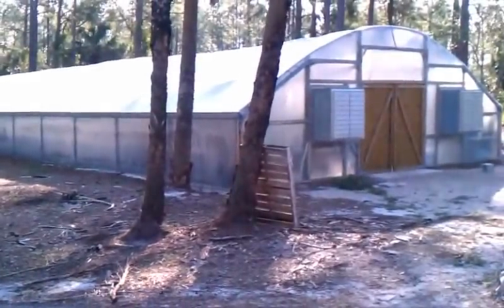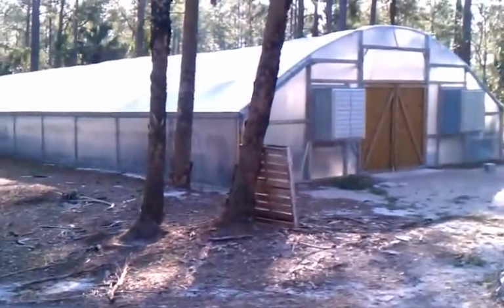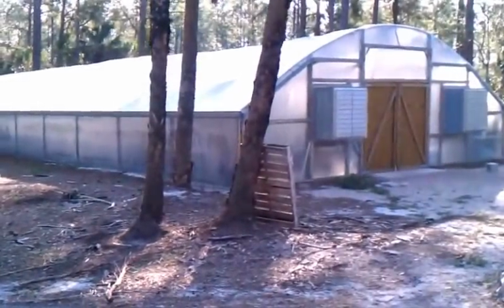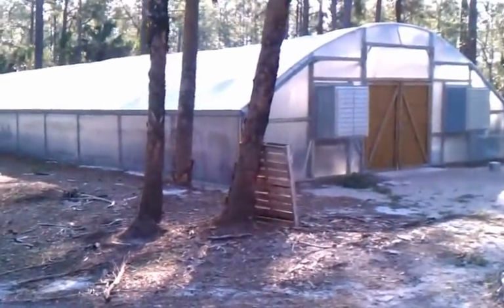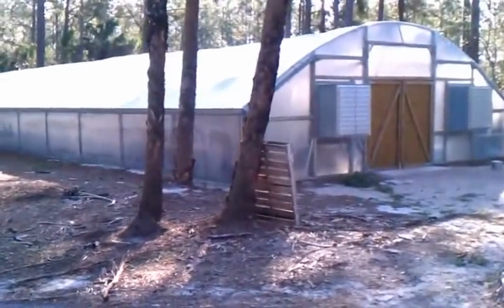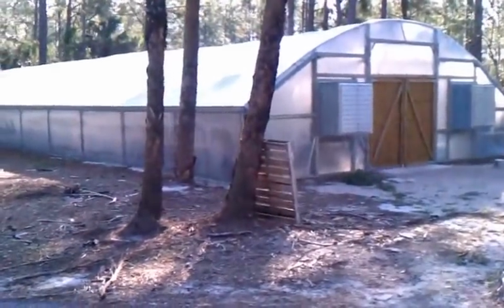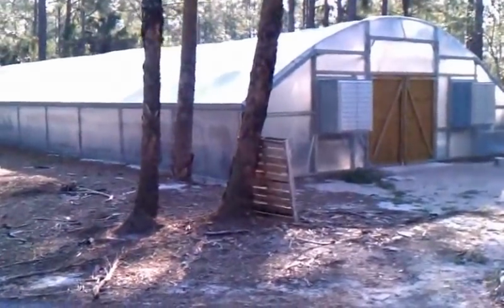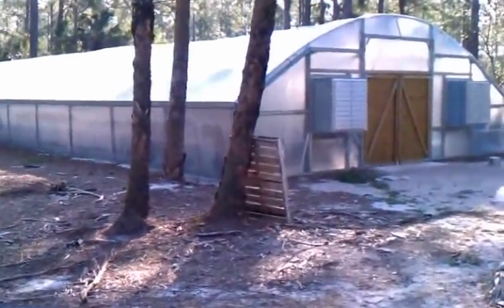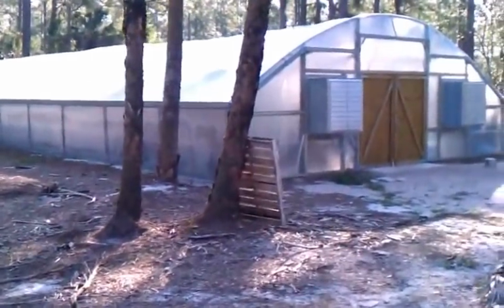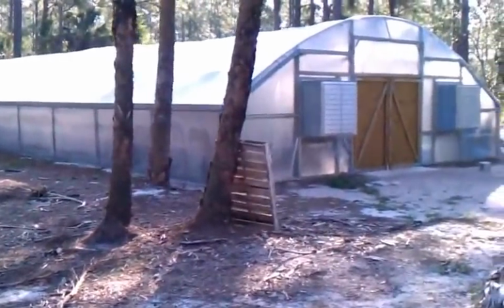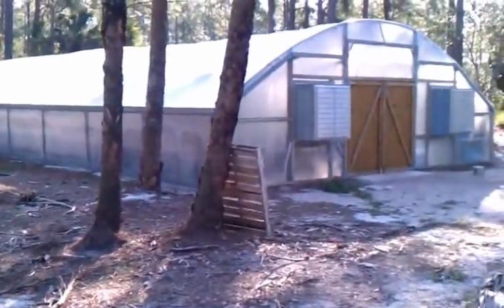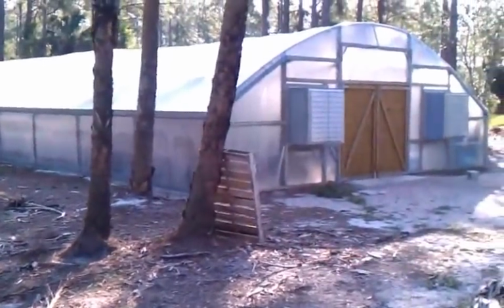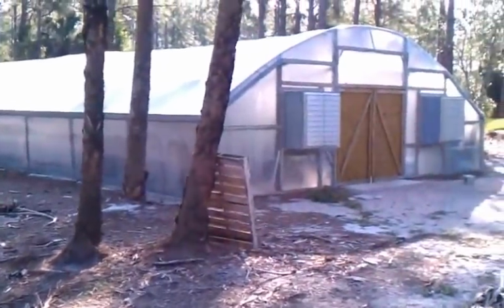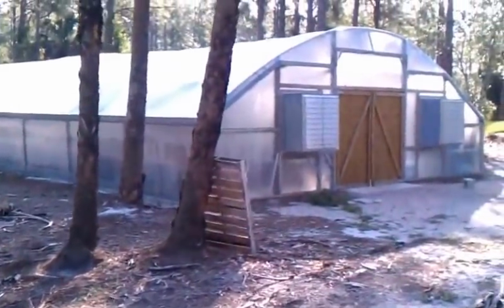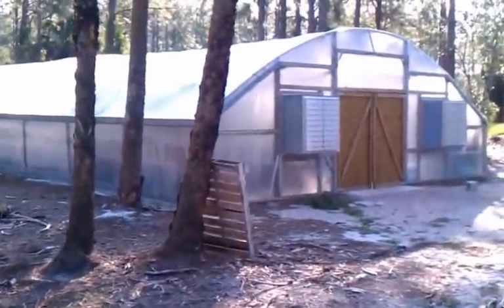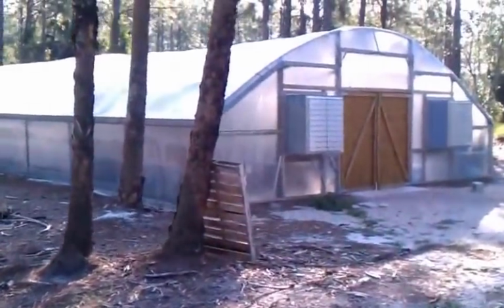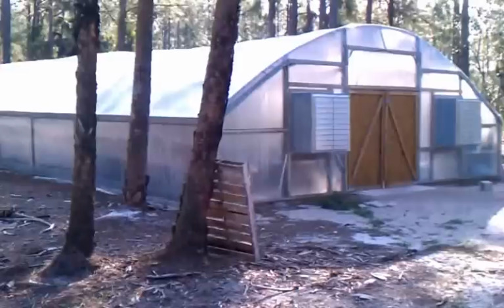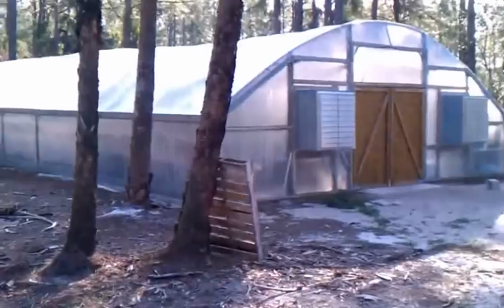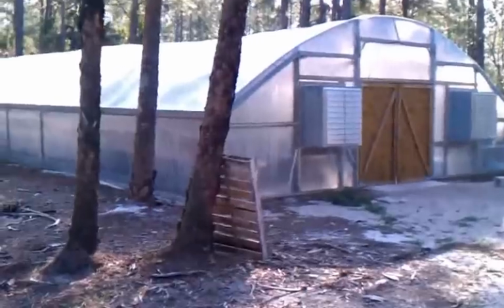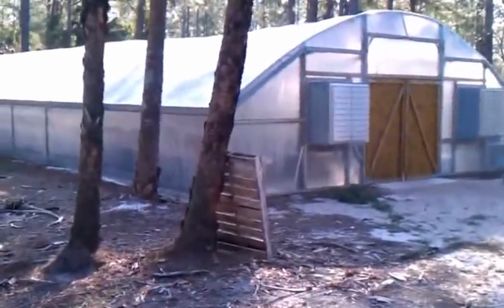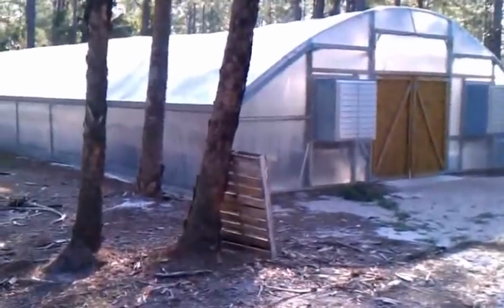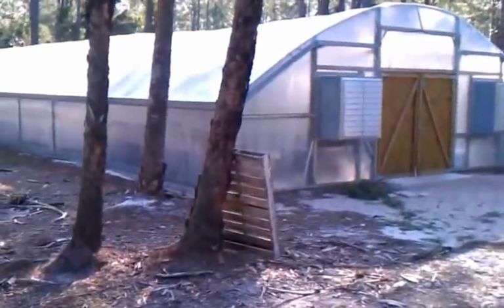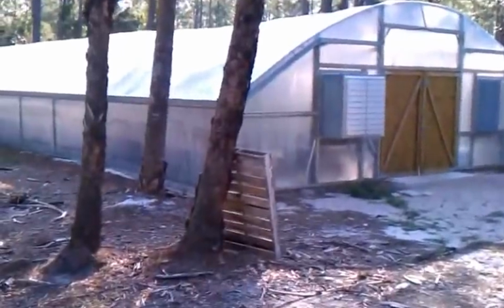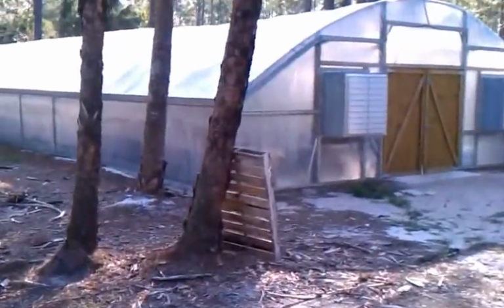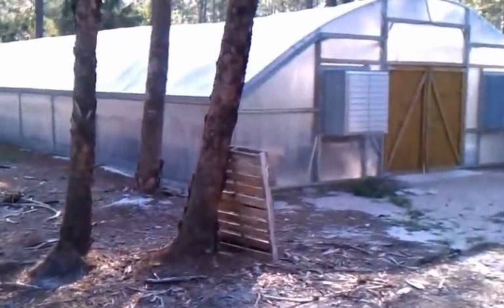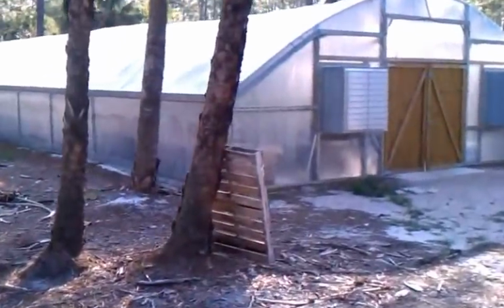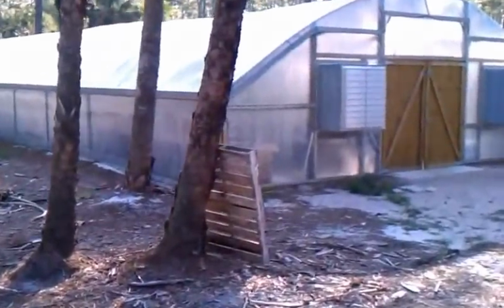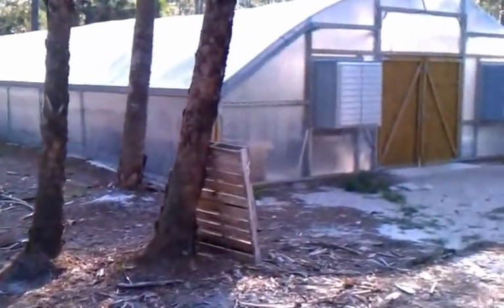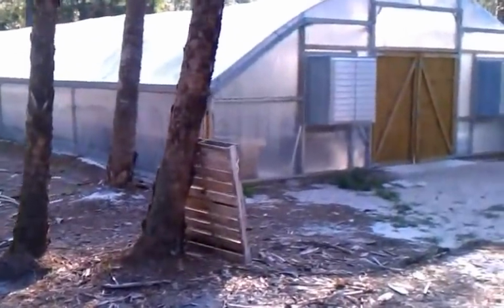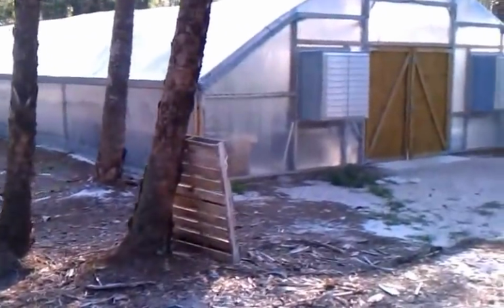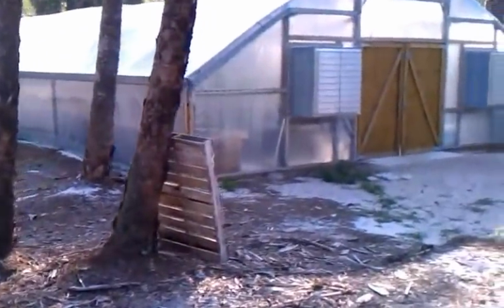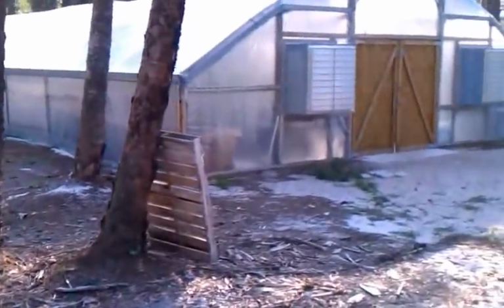Good morning, we're gonna go check out the greenhouse and see what's going on in there.